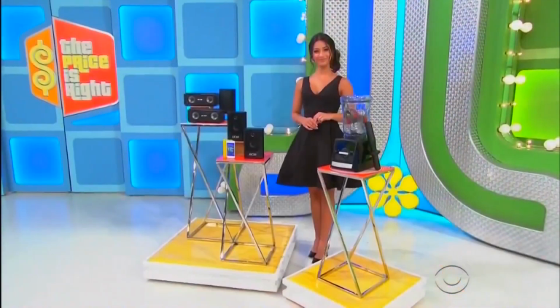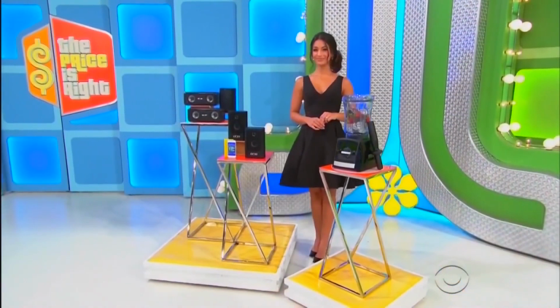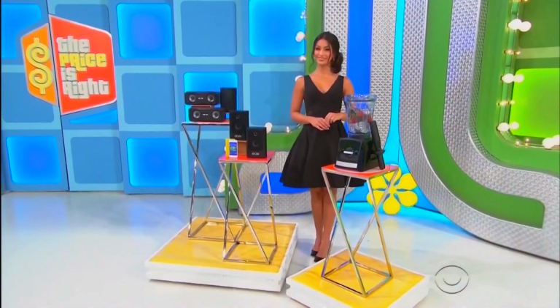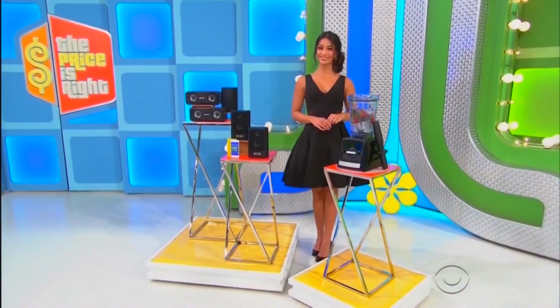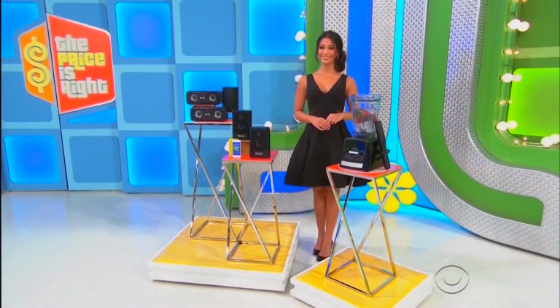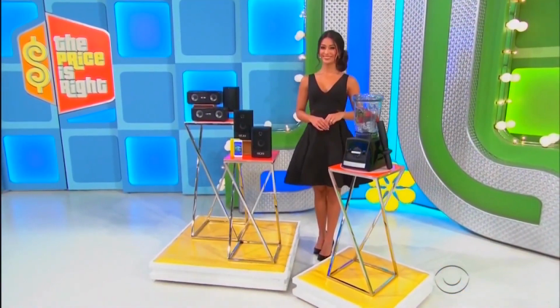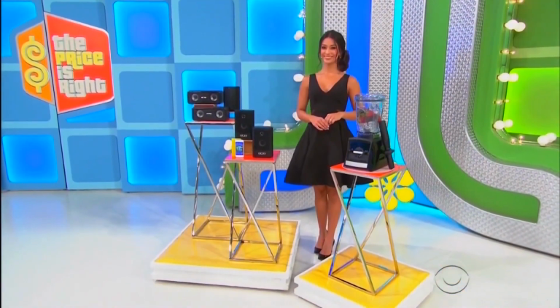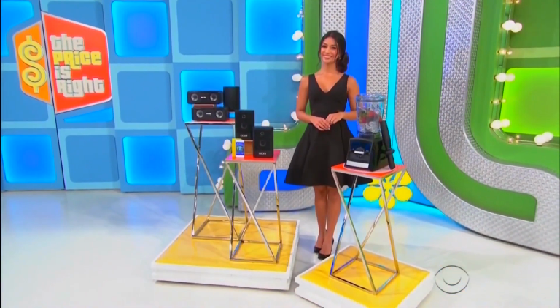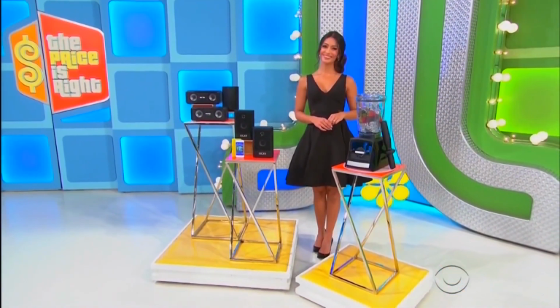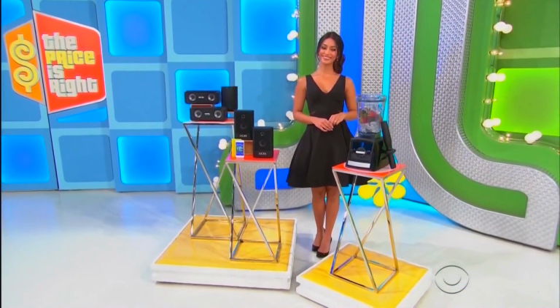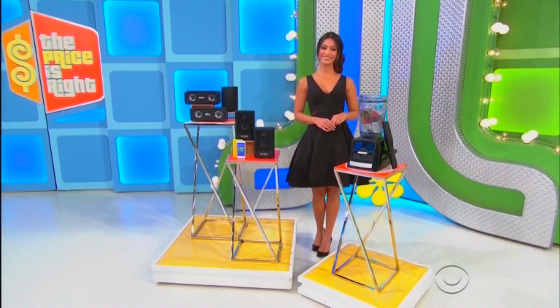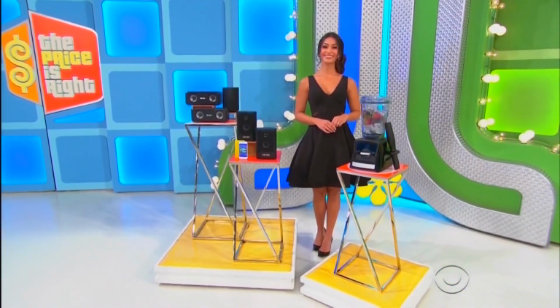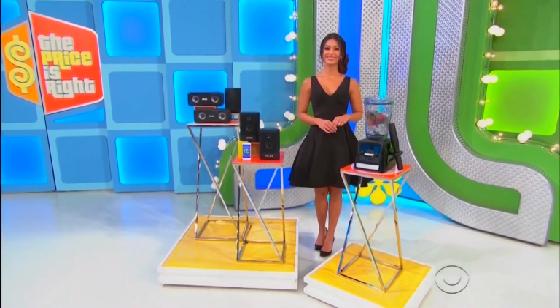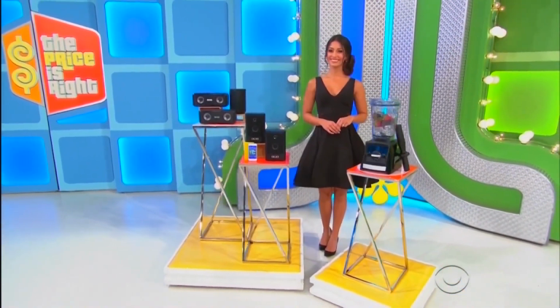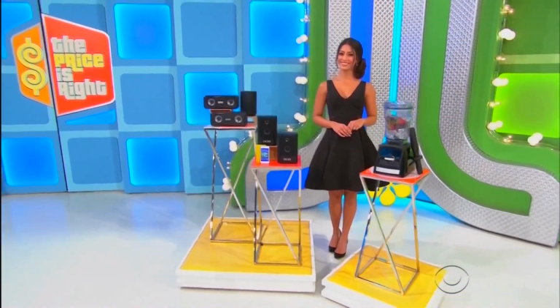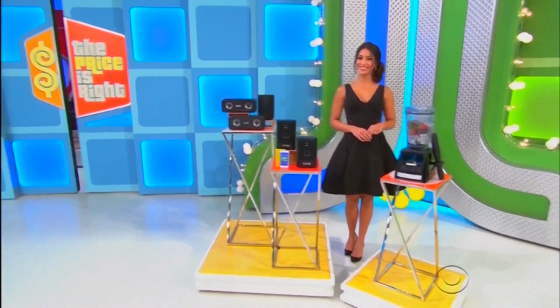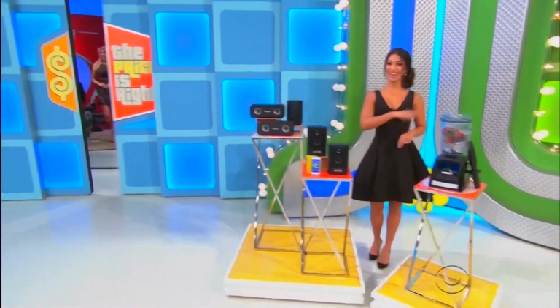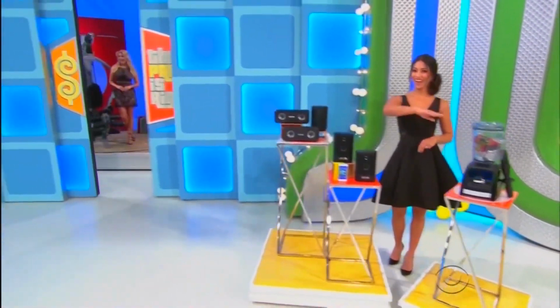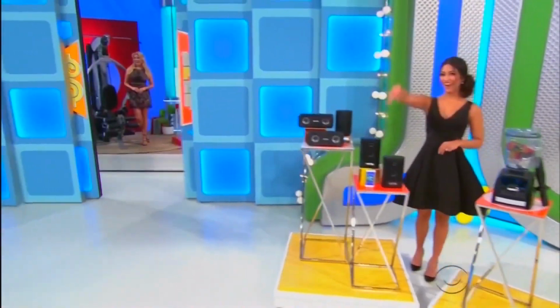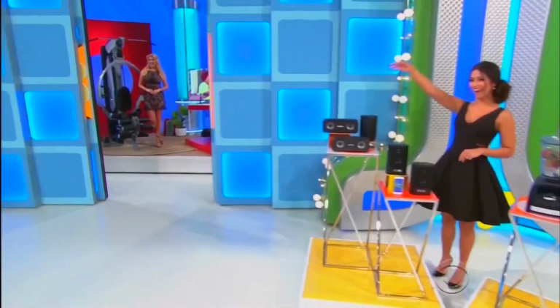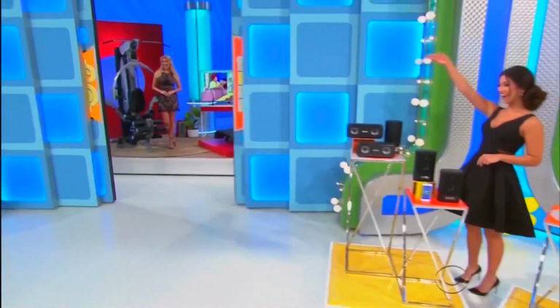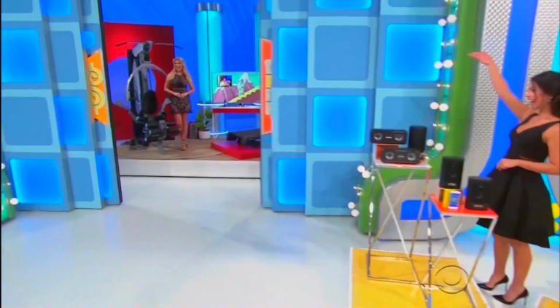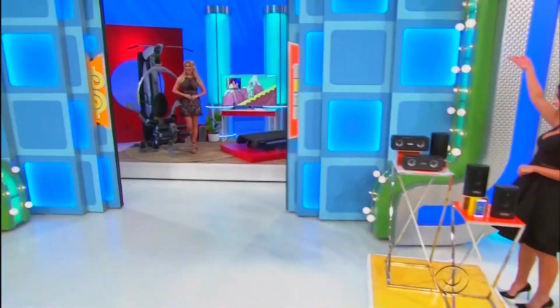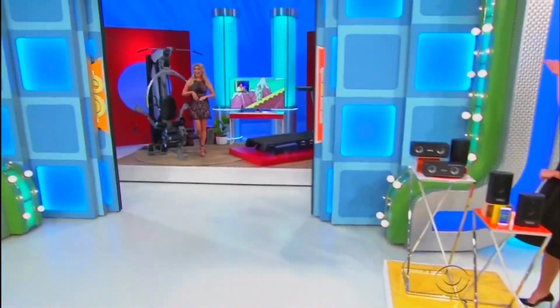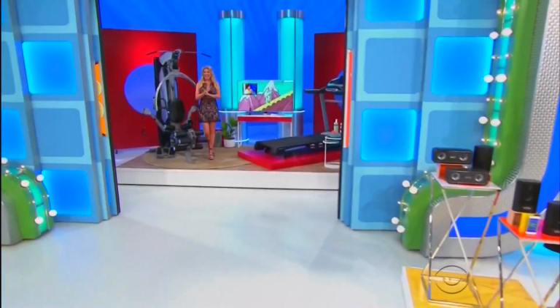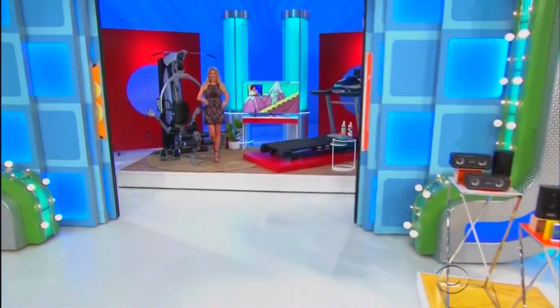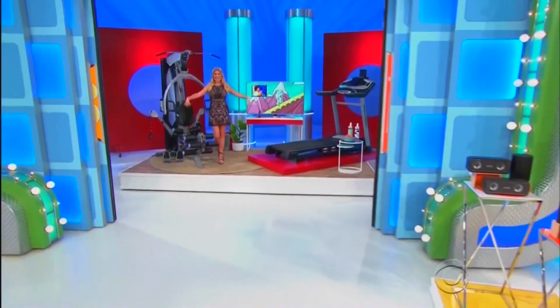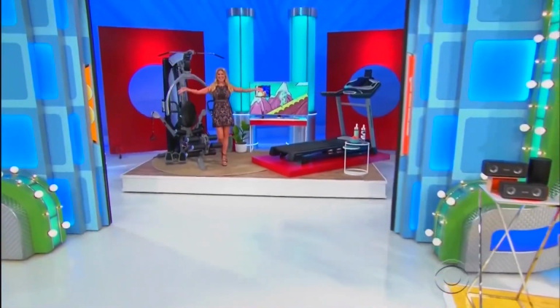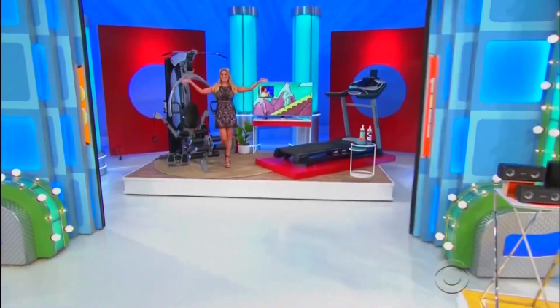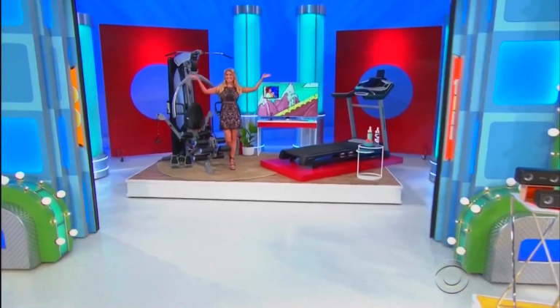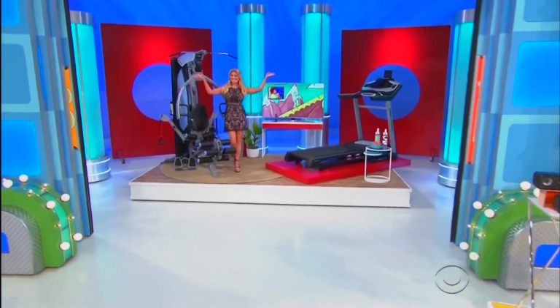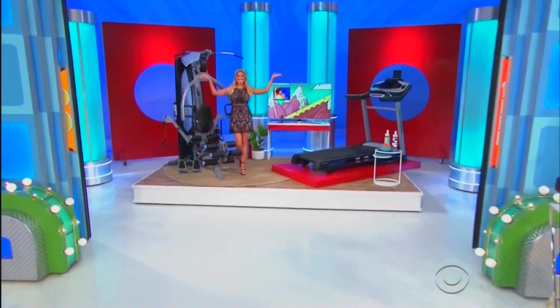And finally, Linda, if you win those prizes, as a bonus, you'll win a new home gym!